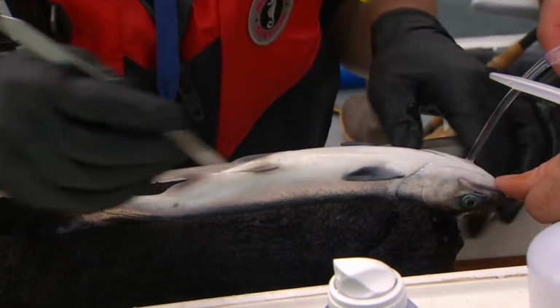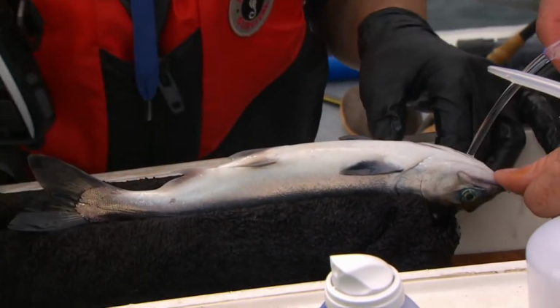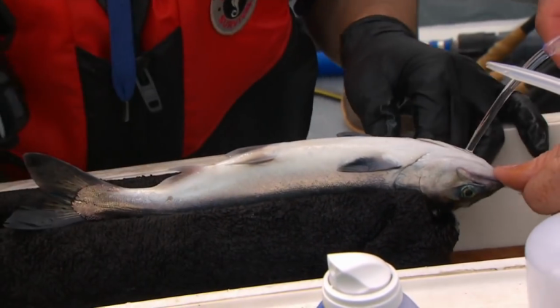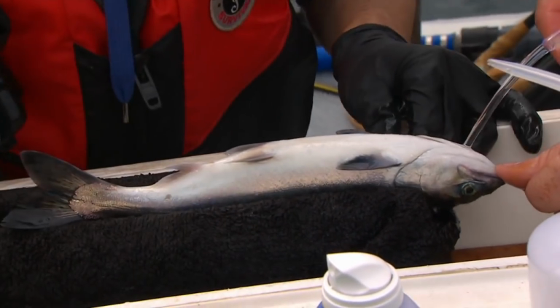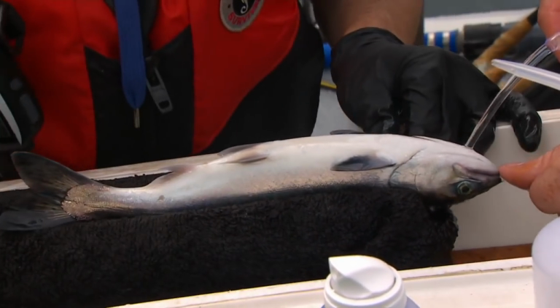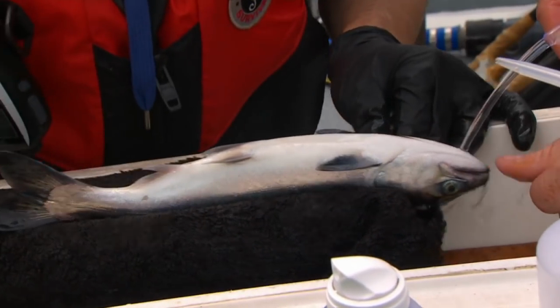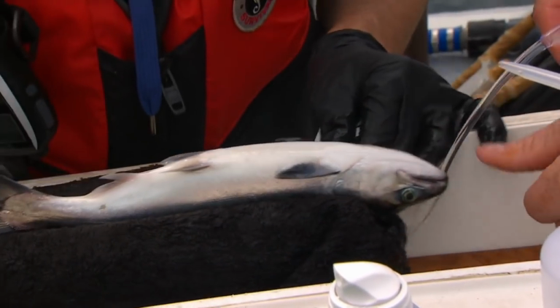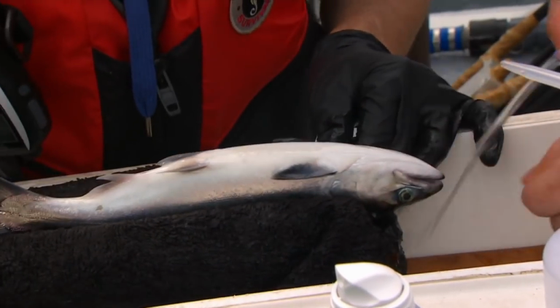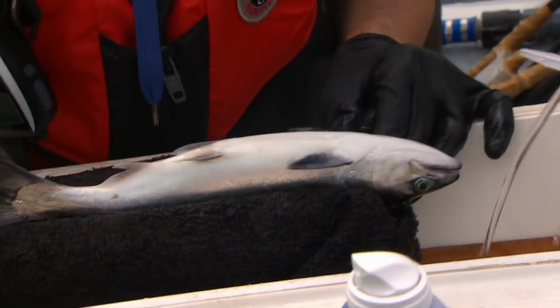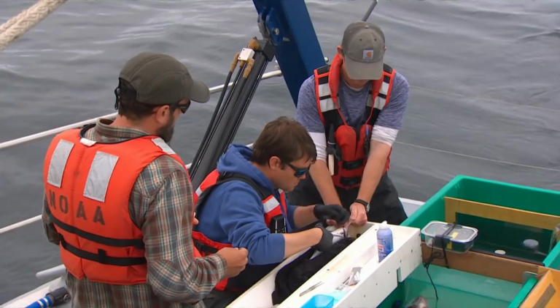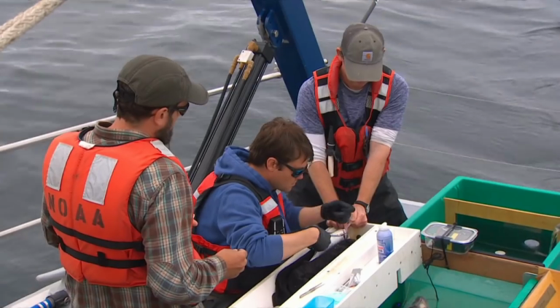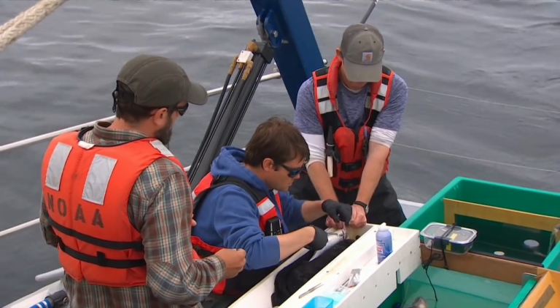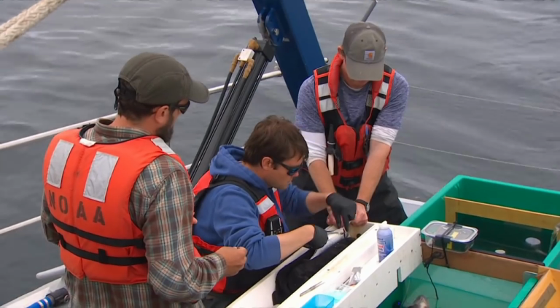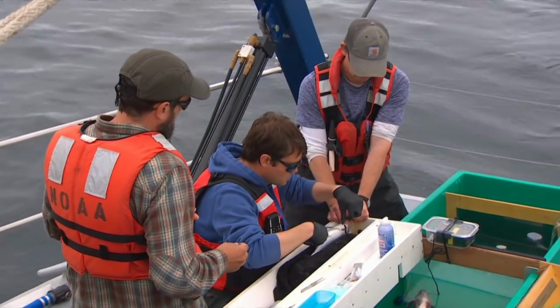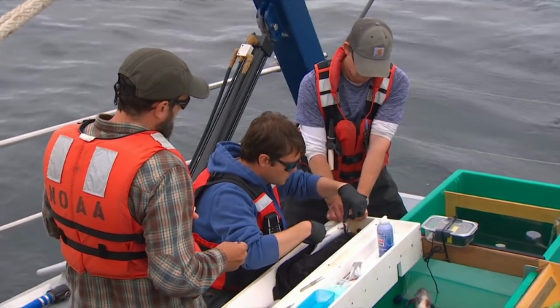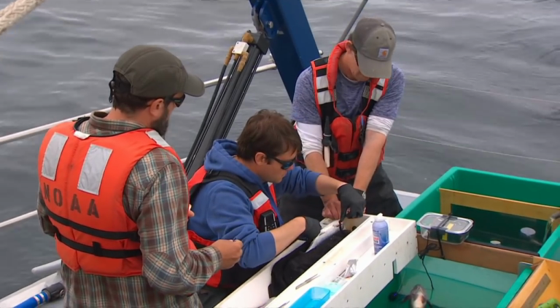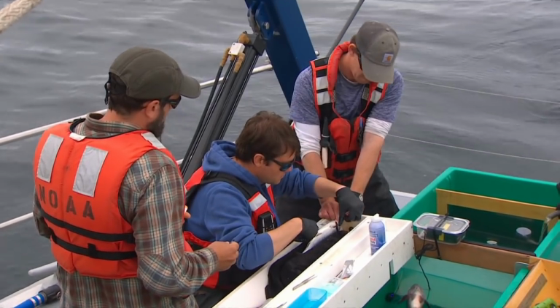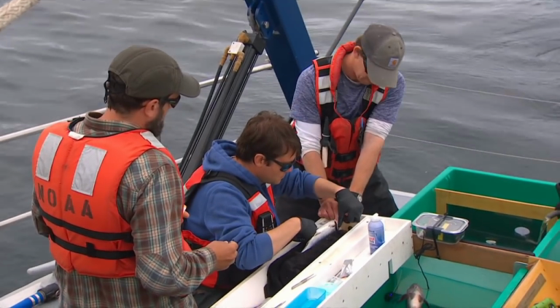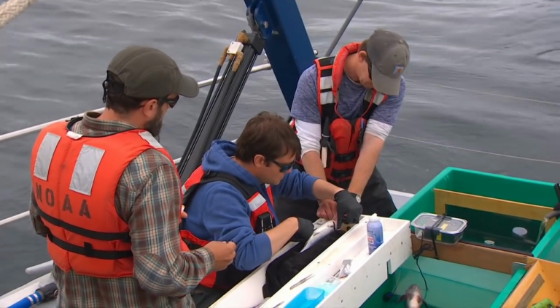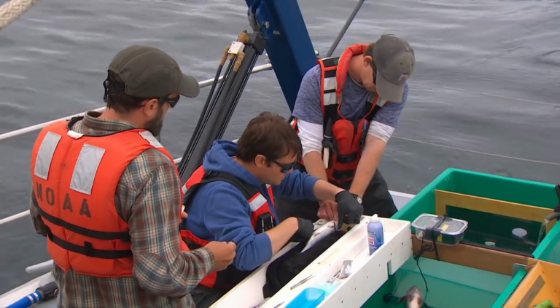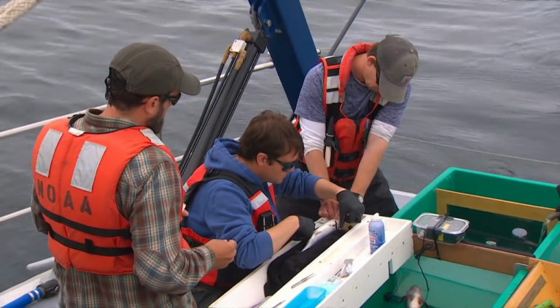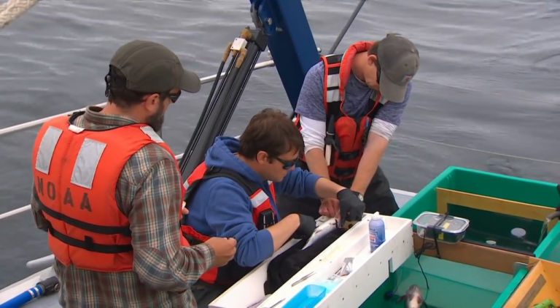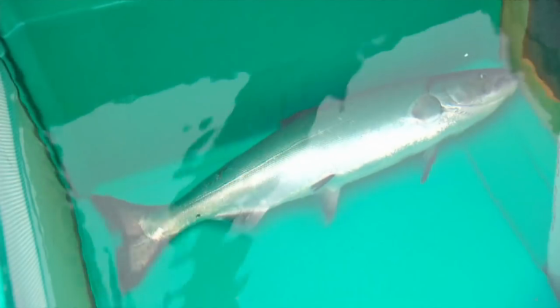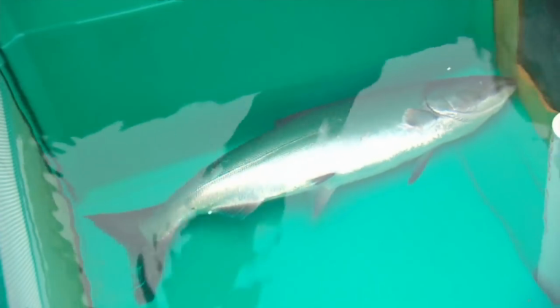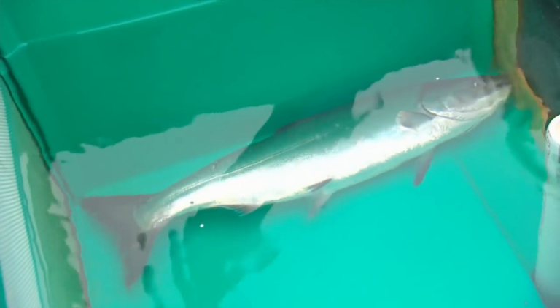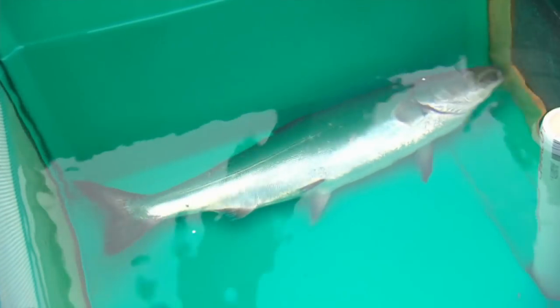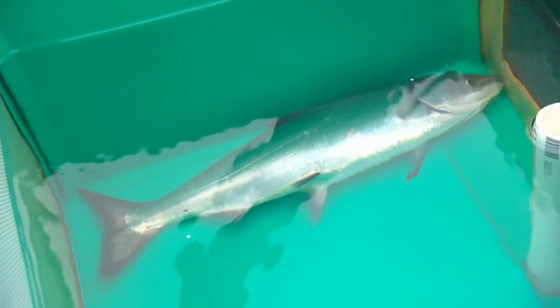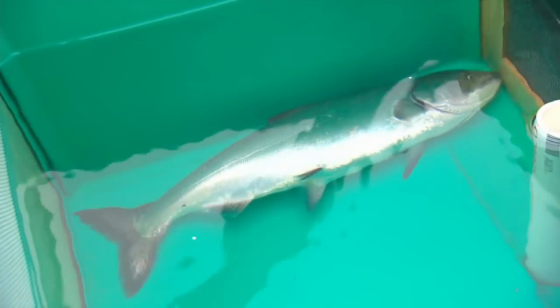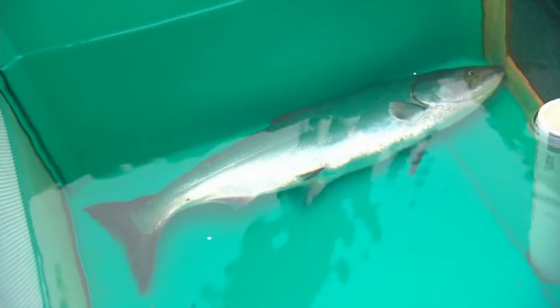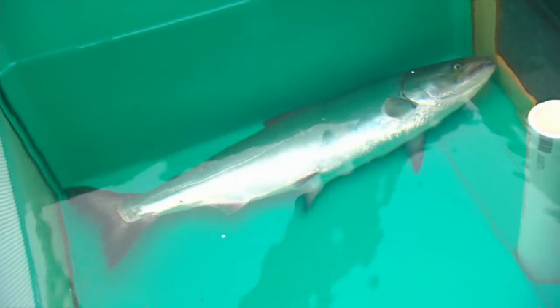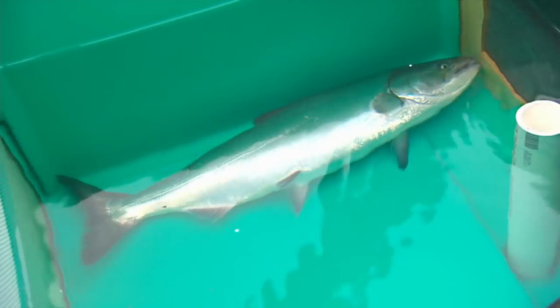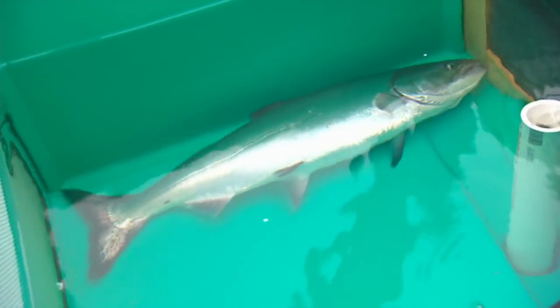Salmon surgery, that is. This team of U.S. government scientists is tagging Chinook.